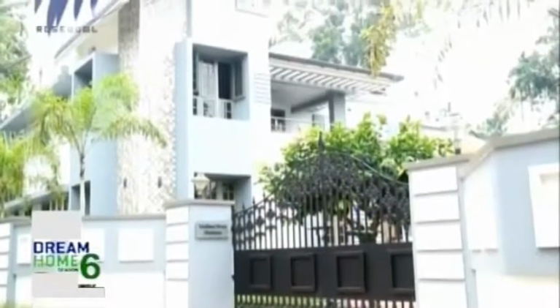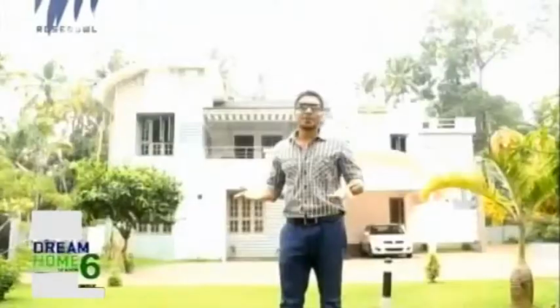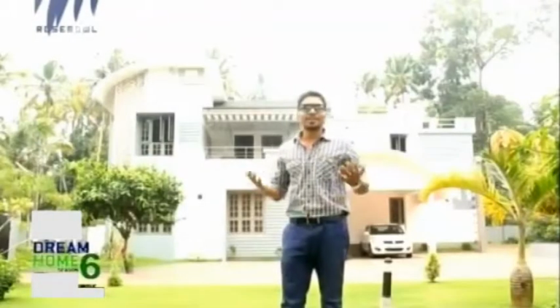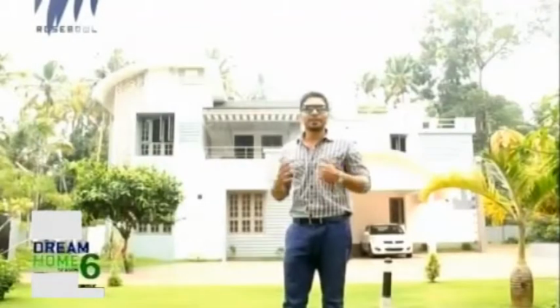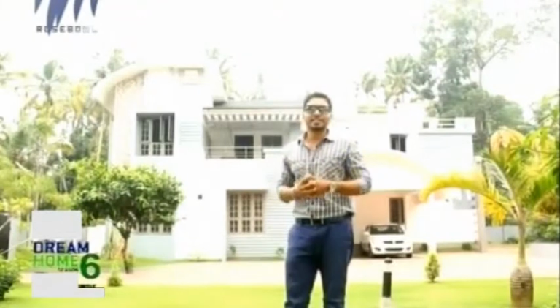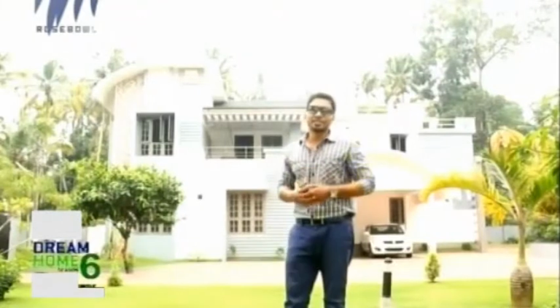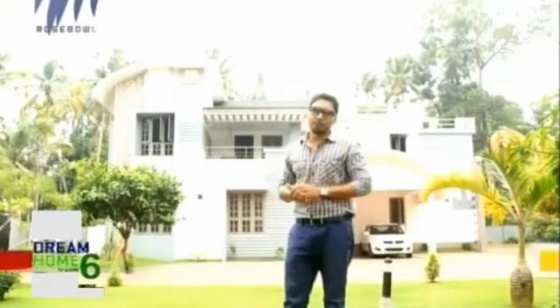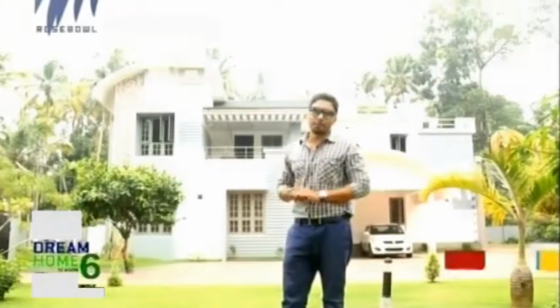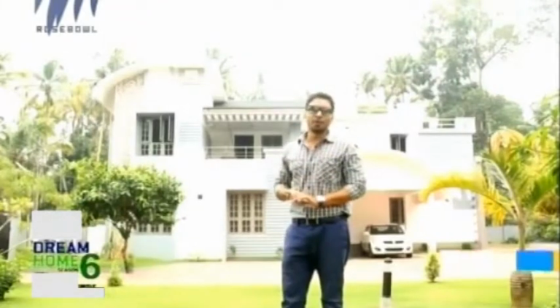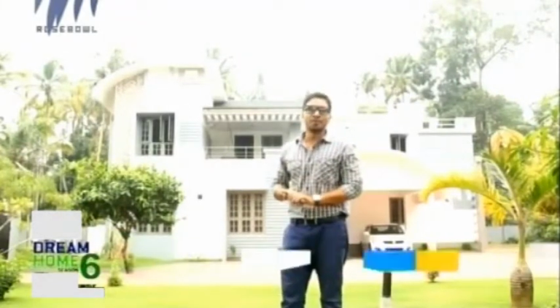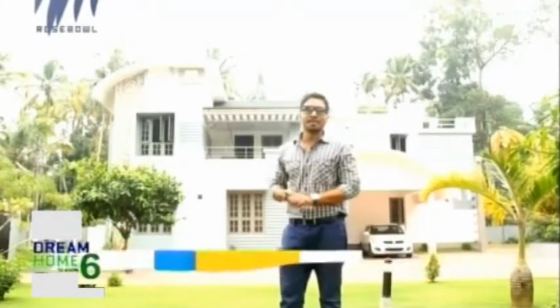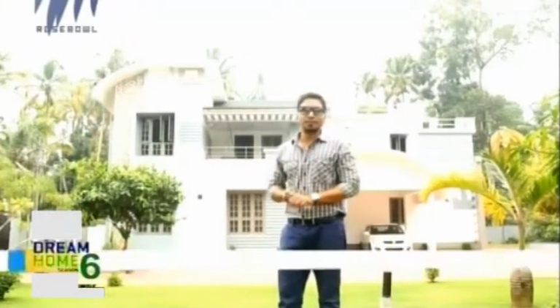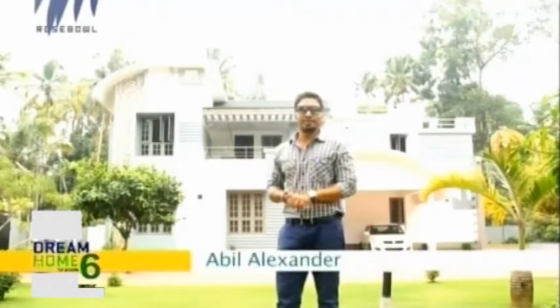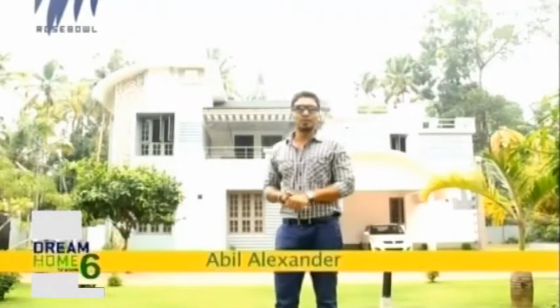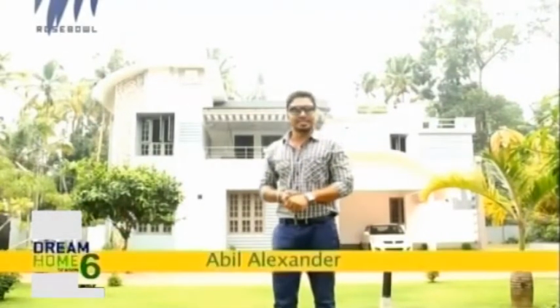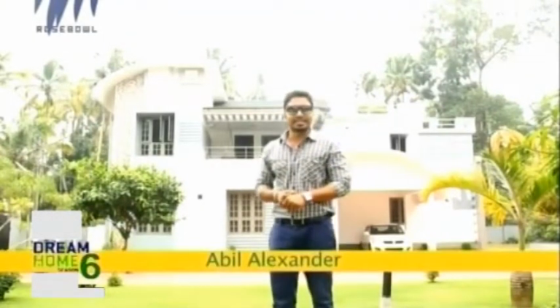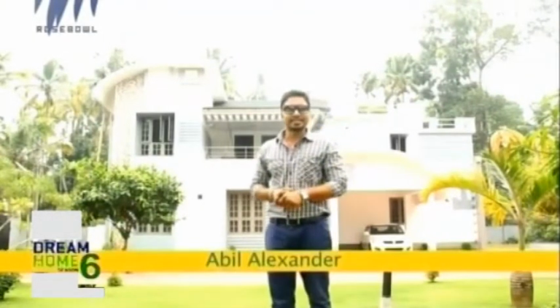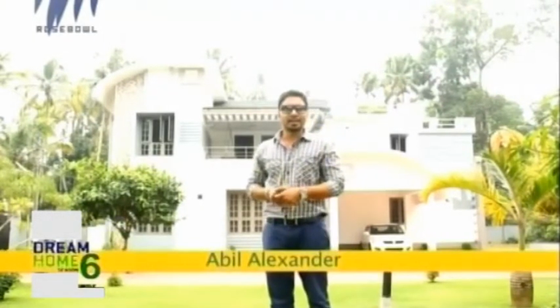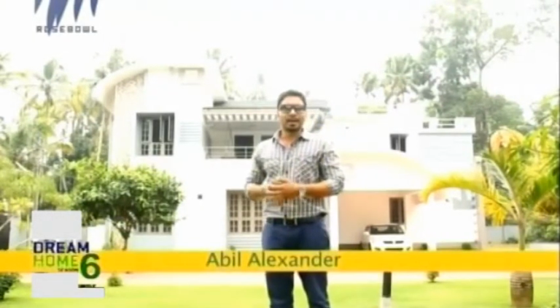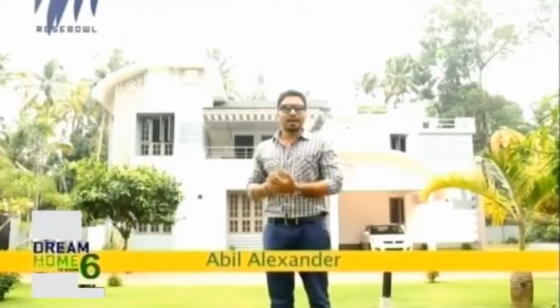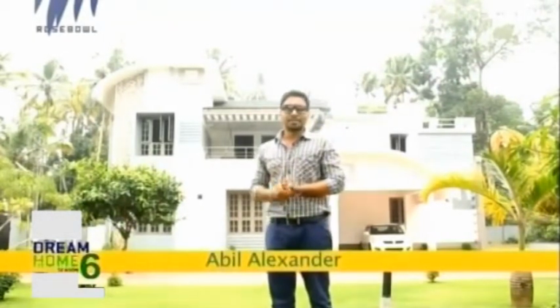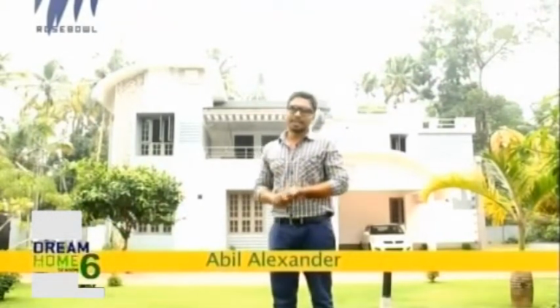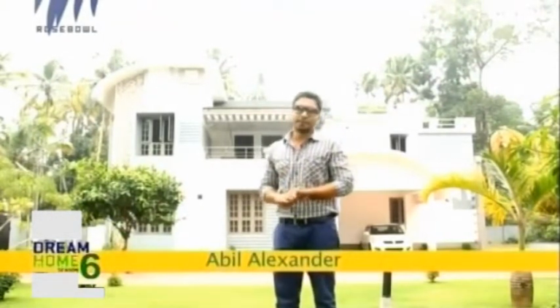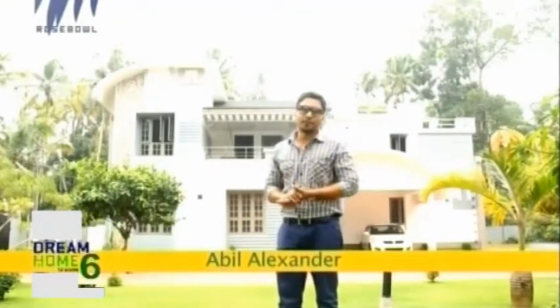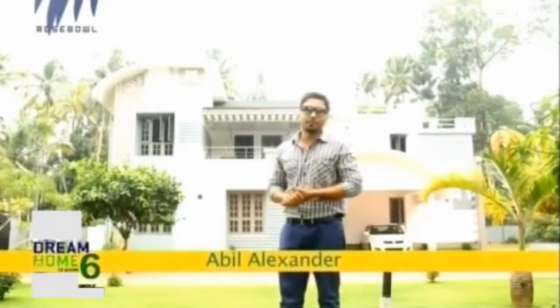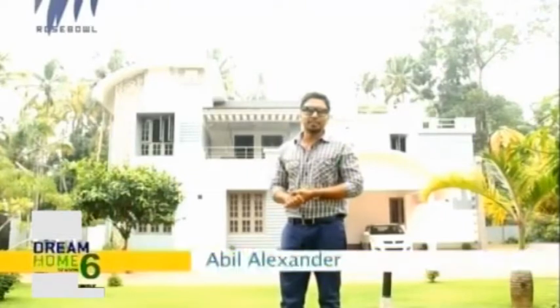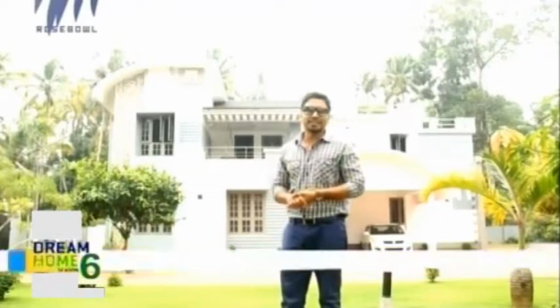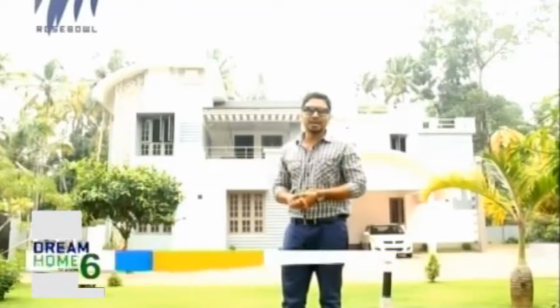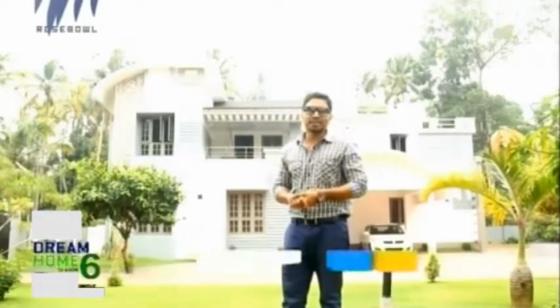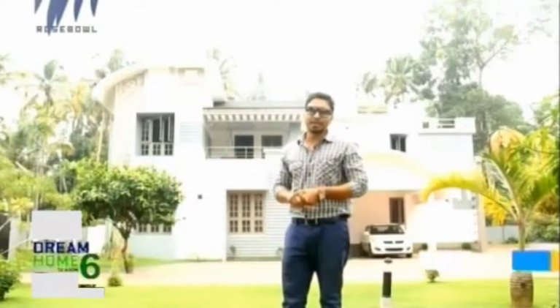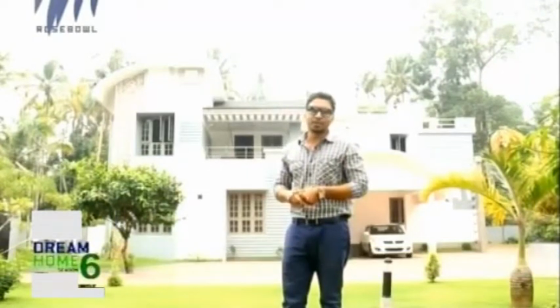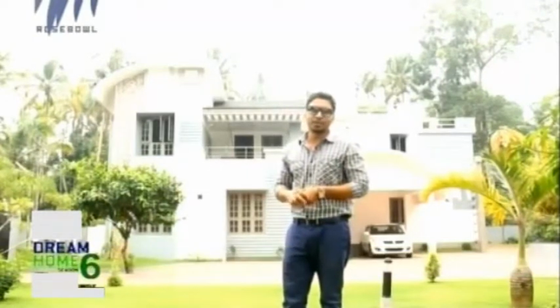Welcome friends to the show of beautiful homes, Dream Home Season Six. I'm standing in front of Mithun Nivas house in Kodungalur.